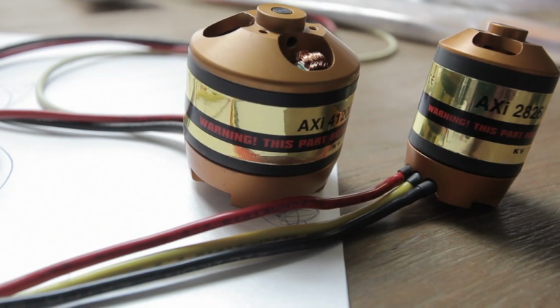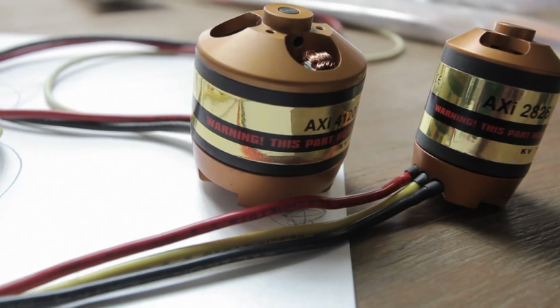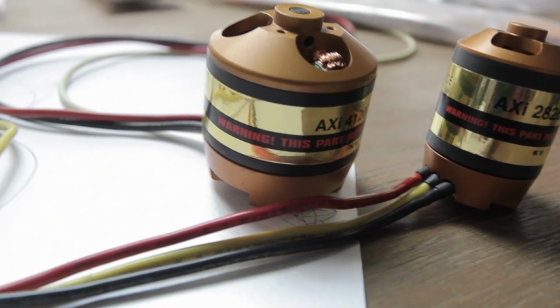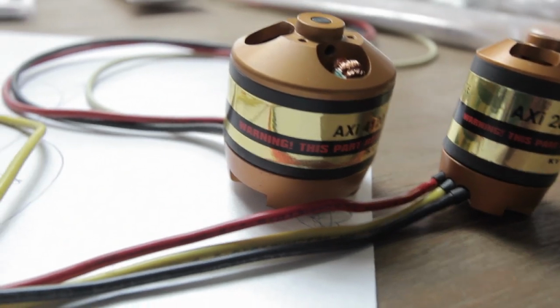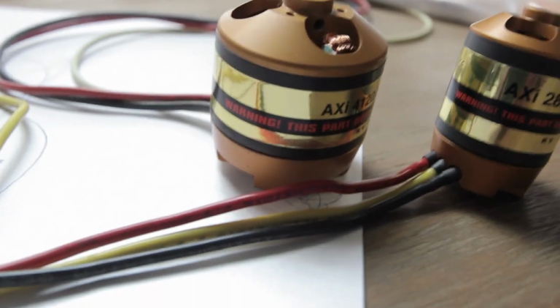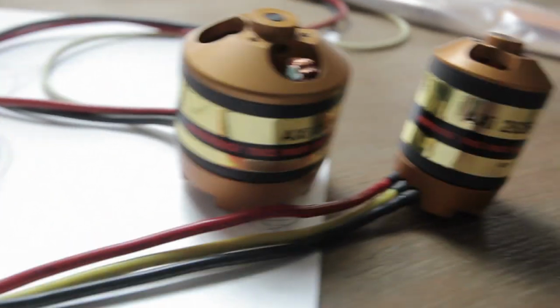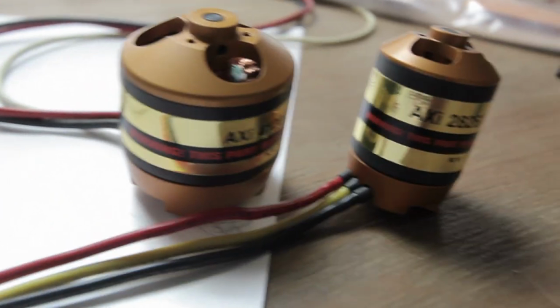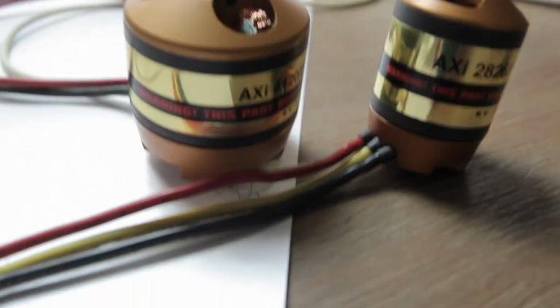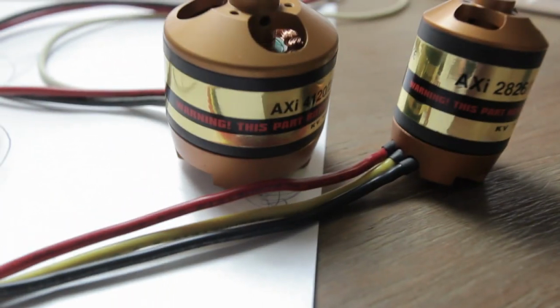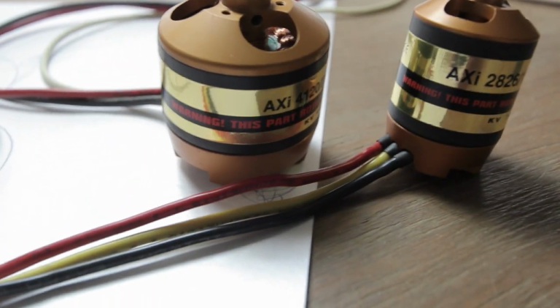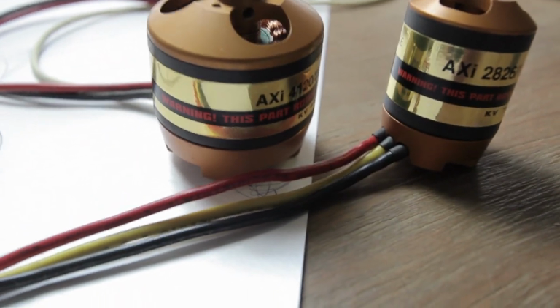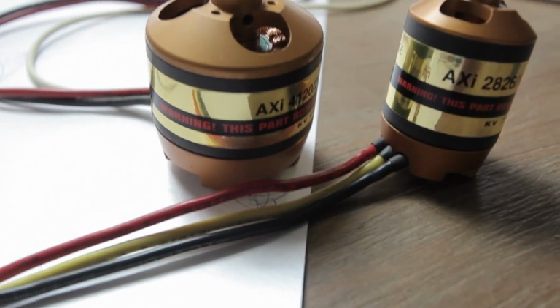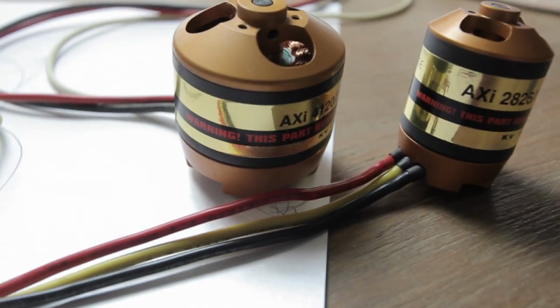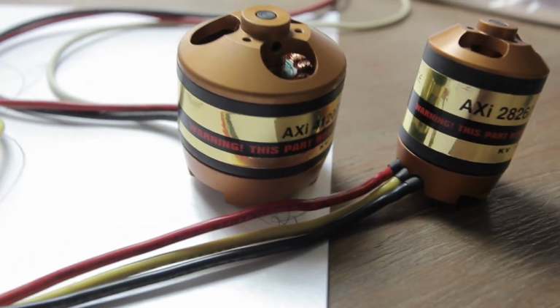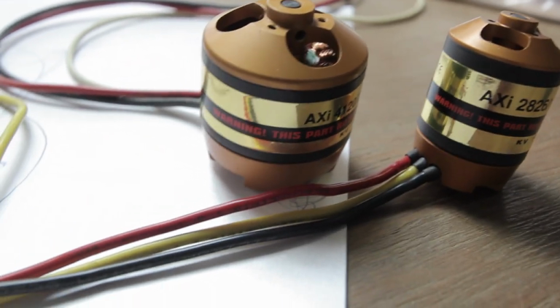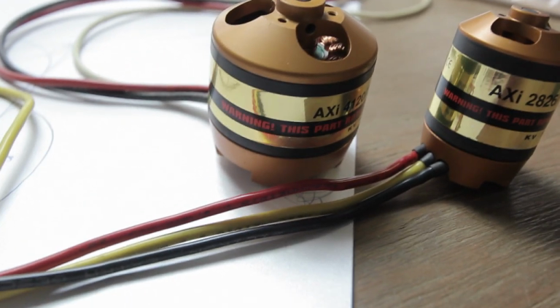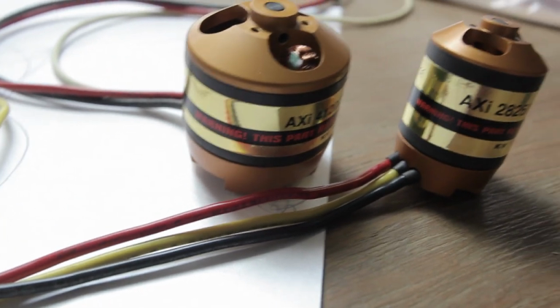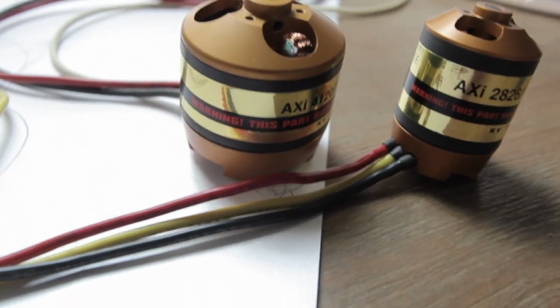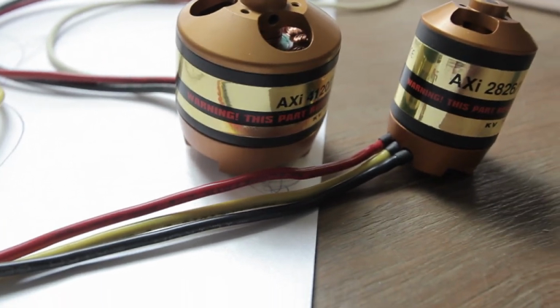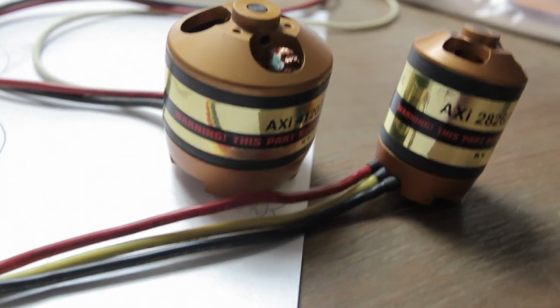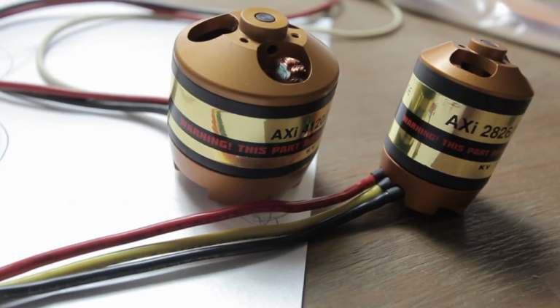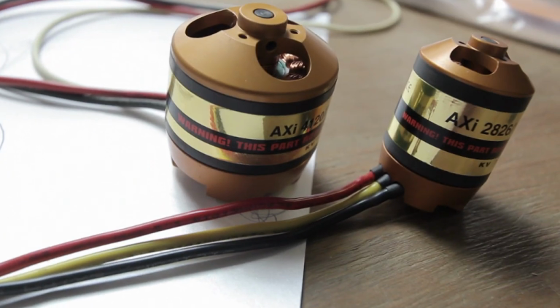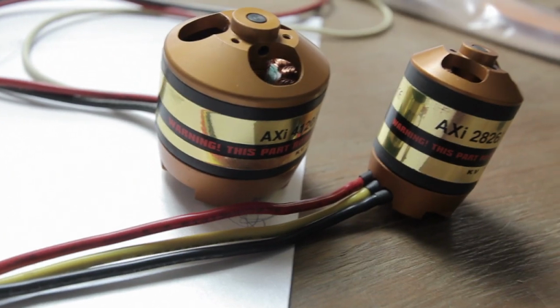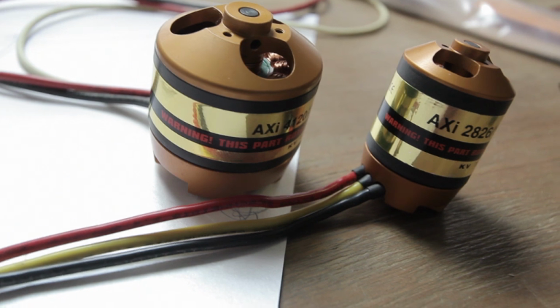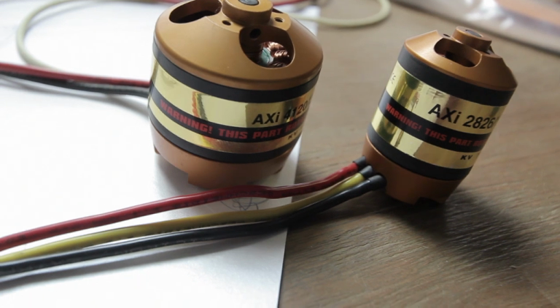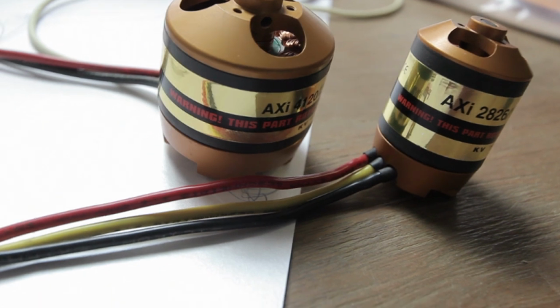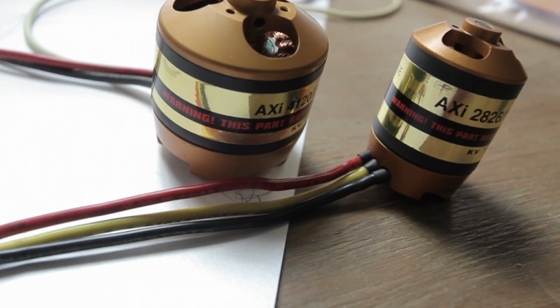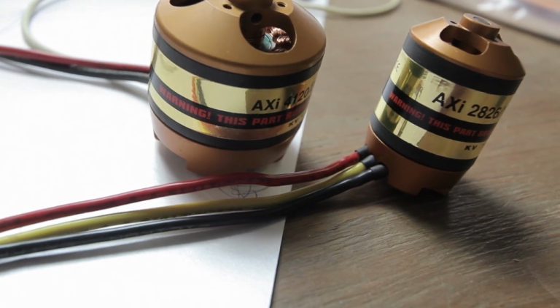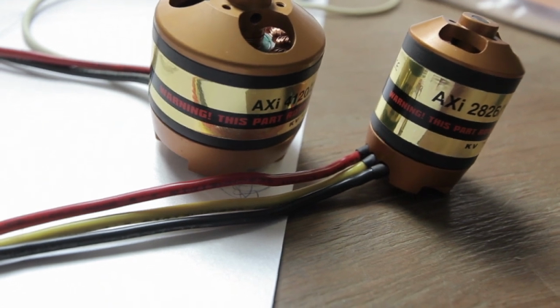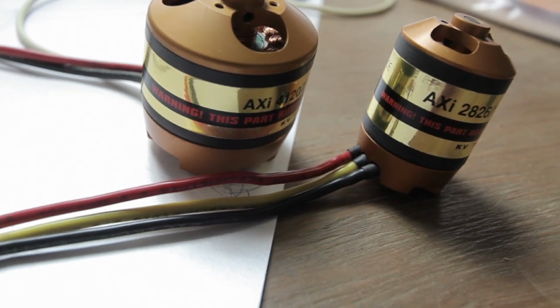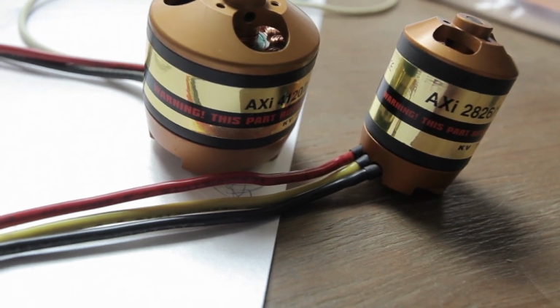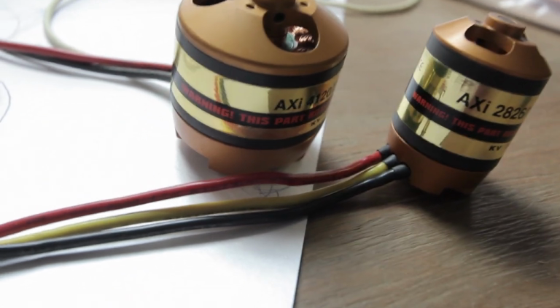Hey, what's up? Jock here. At the moment I'm building another Hexa for a customer,